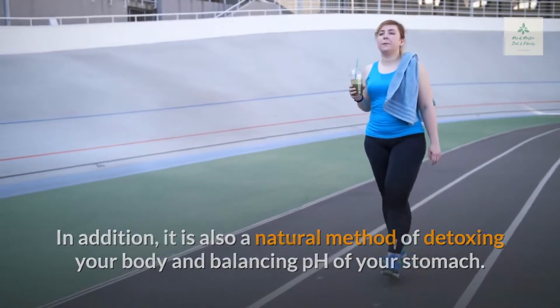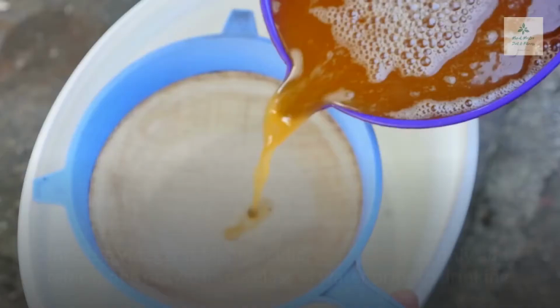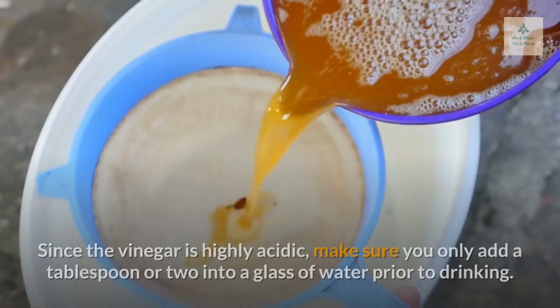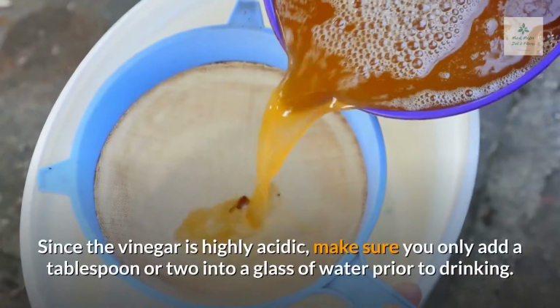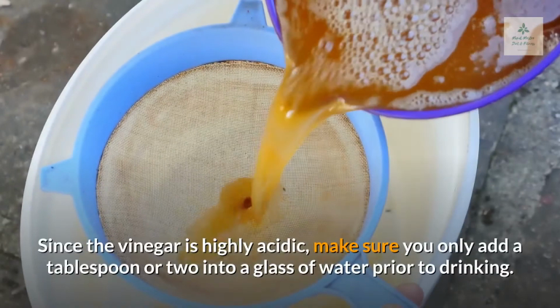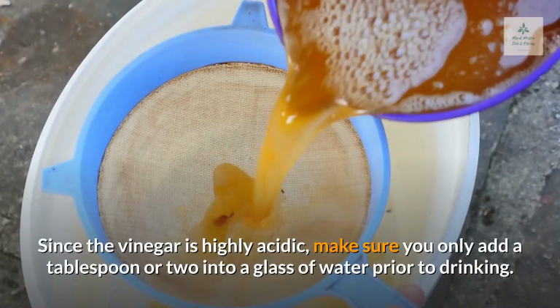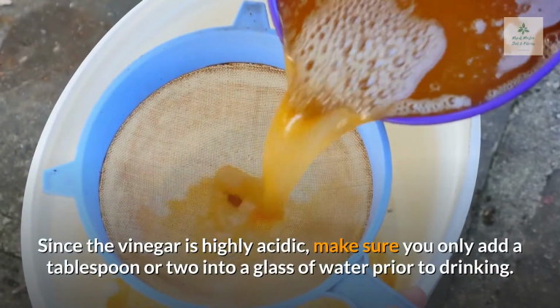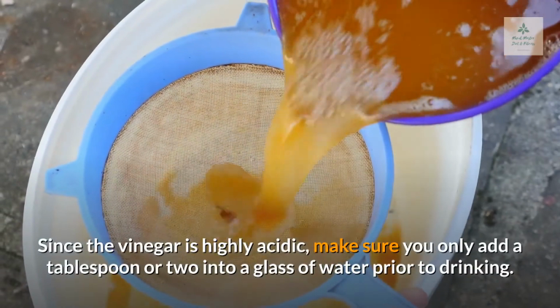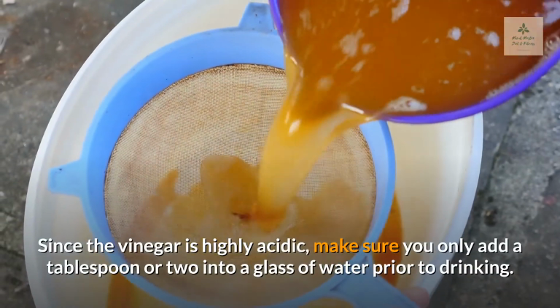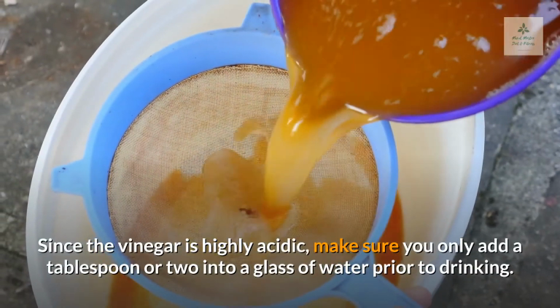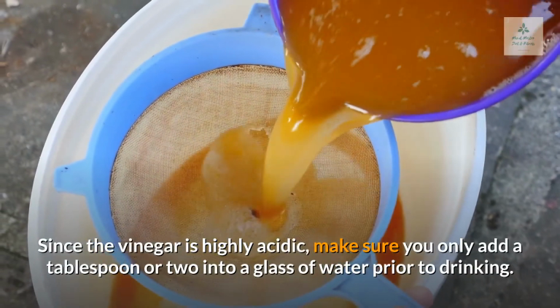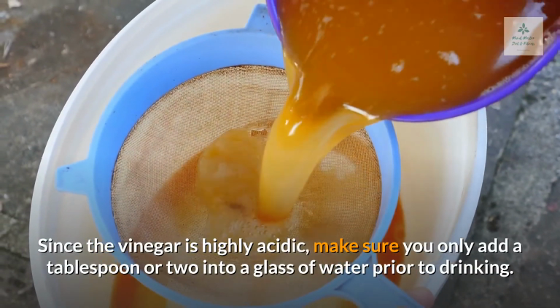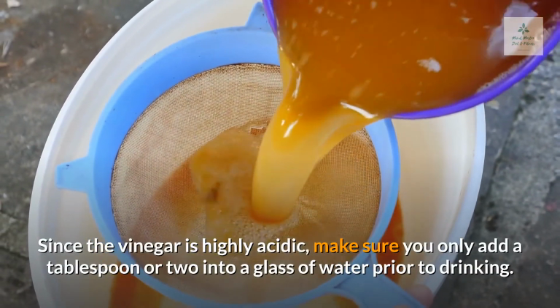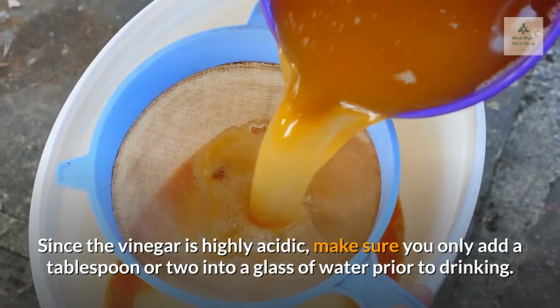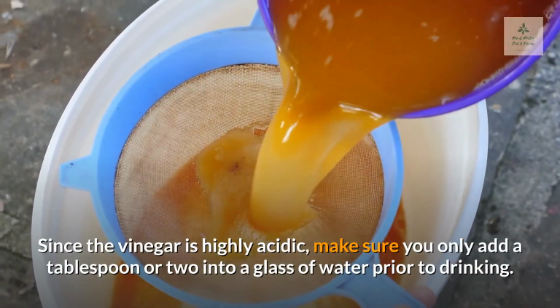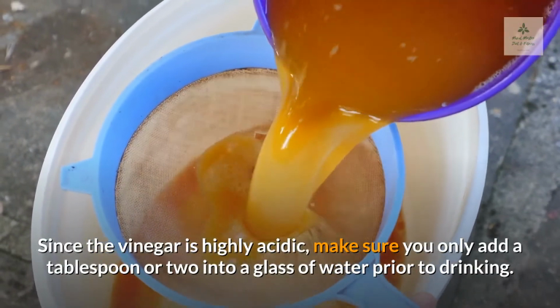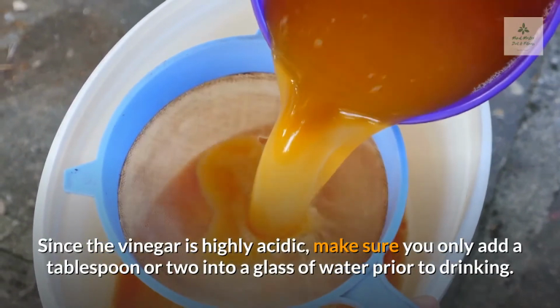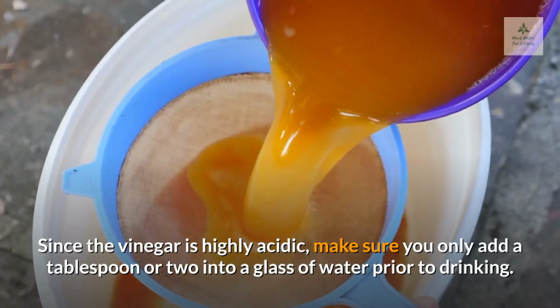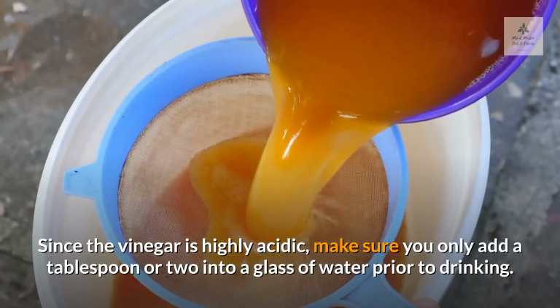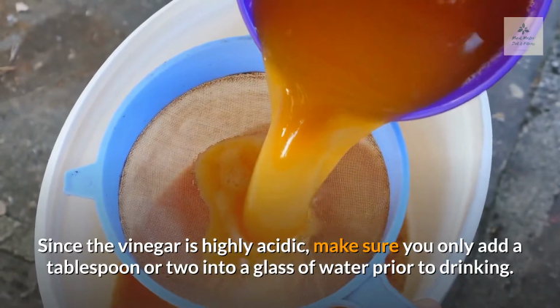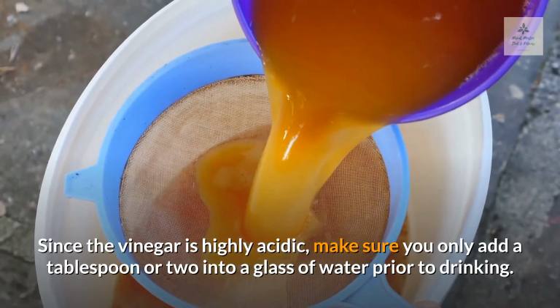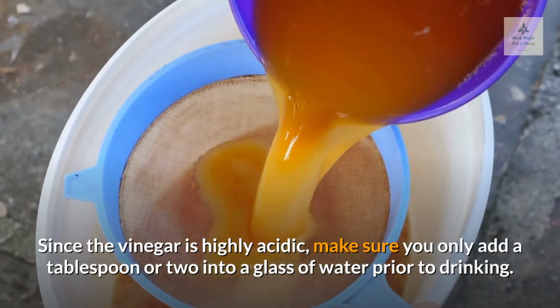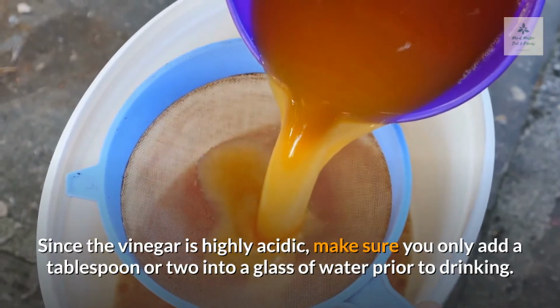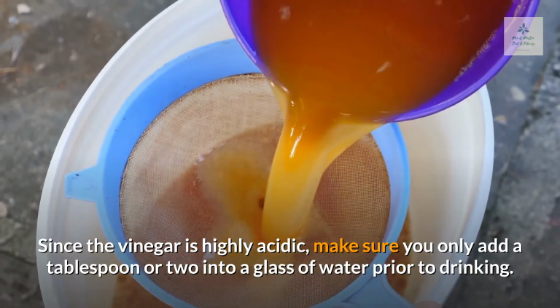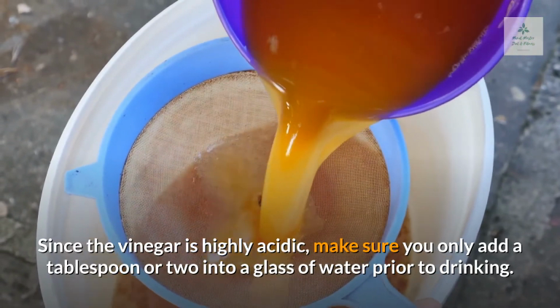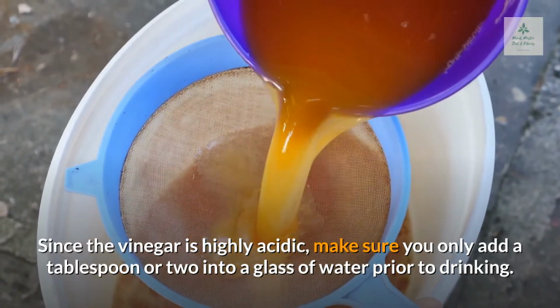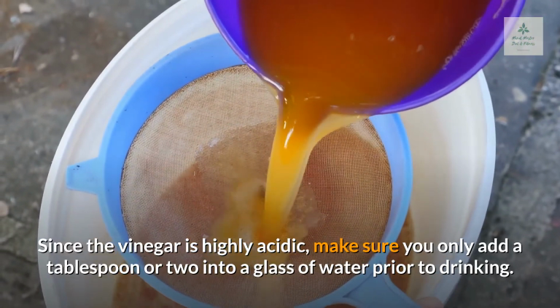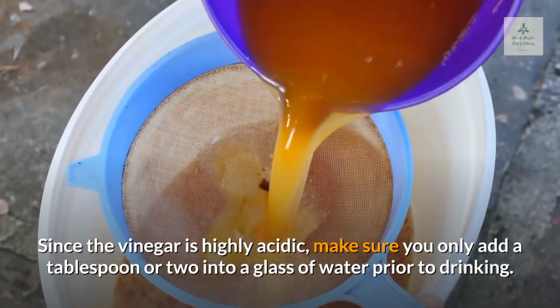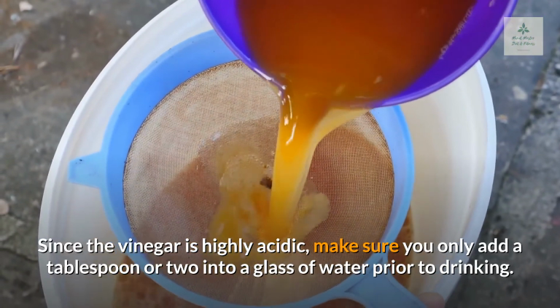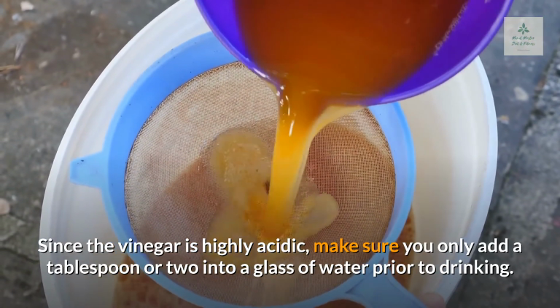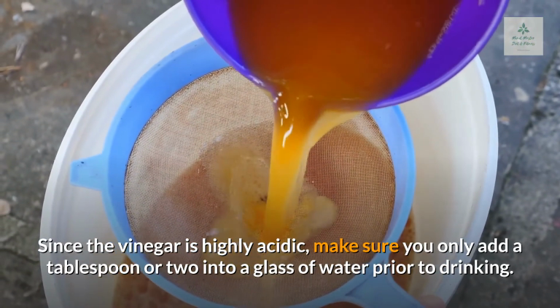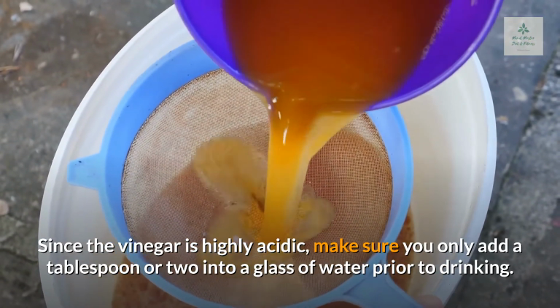Since the vinegar is highly acidic, make sure you only add a tablespoon or two into a glass of water prior to drinking.